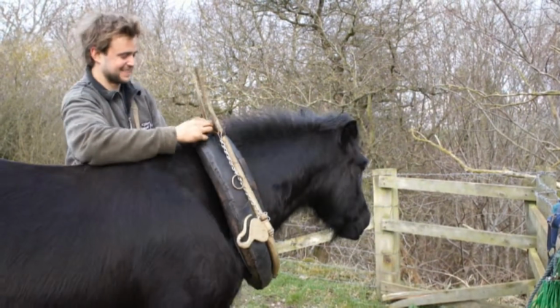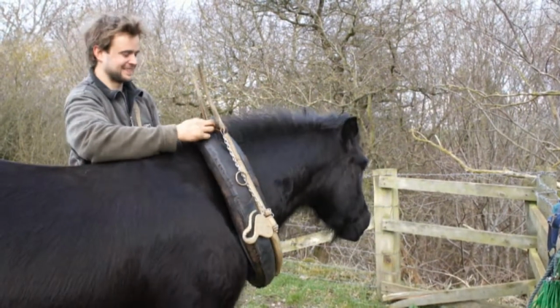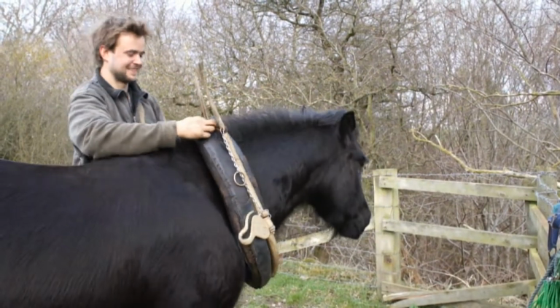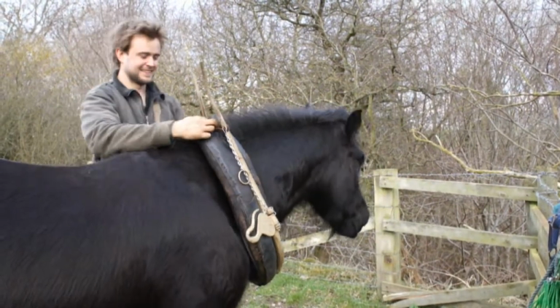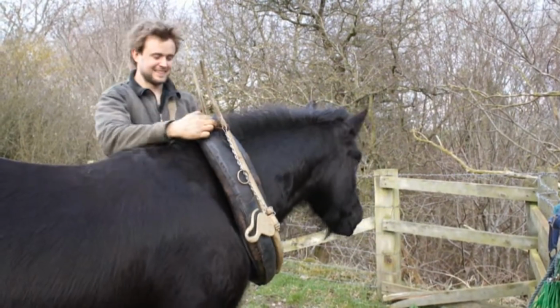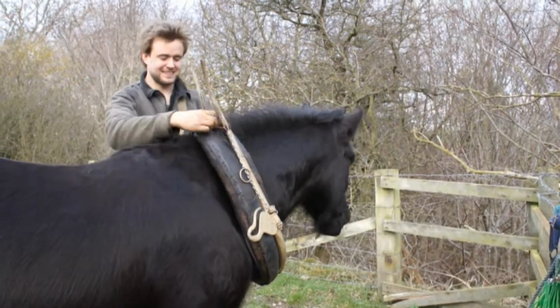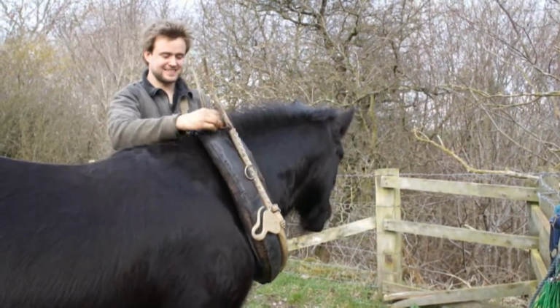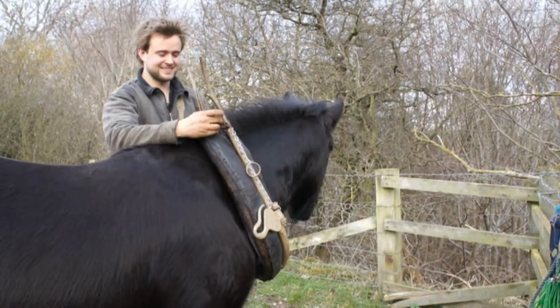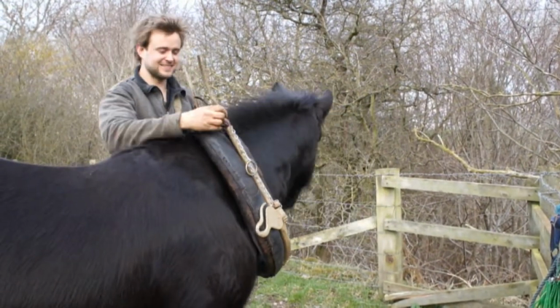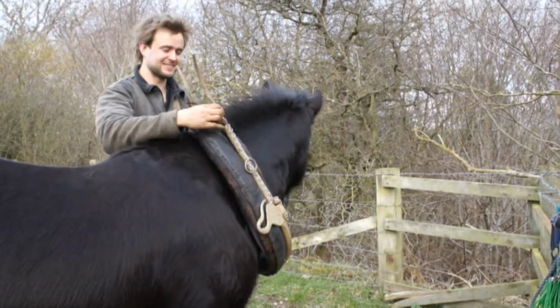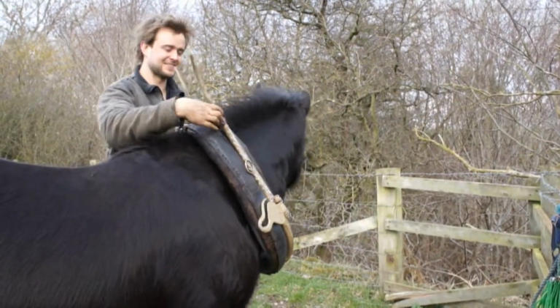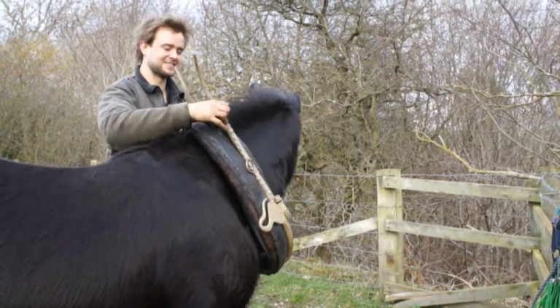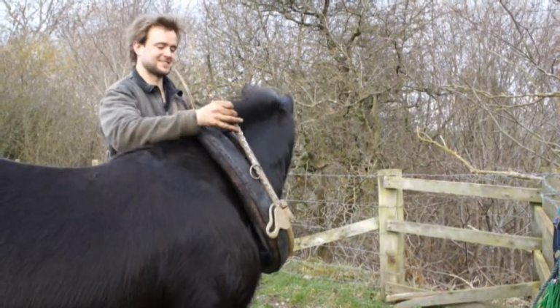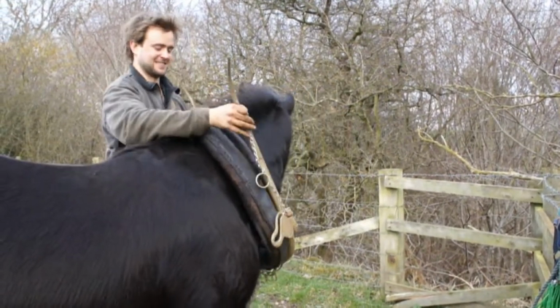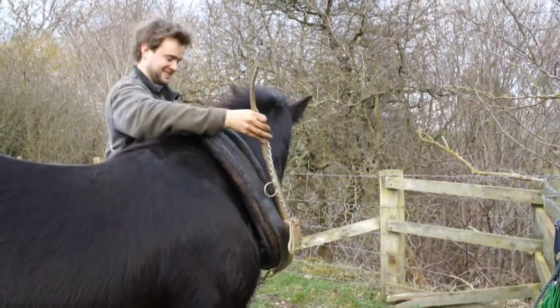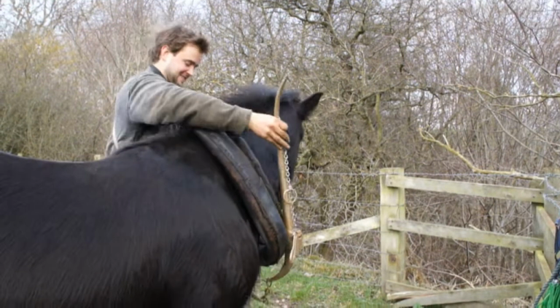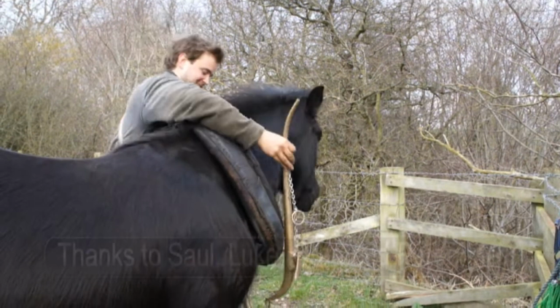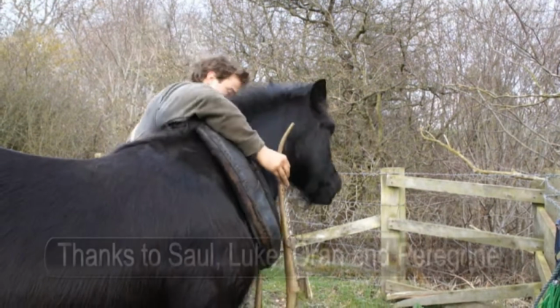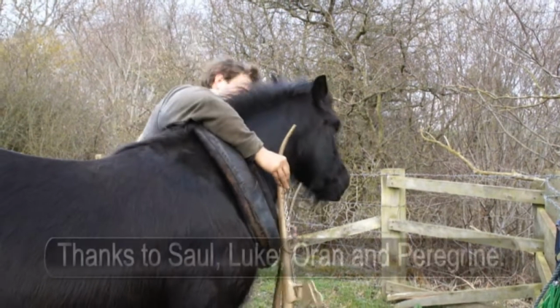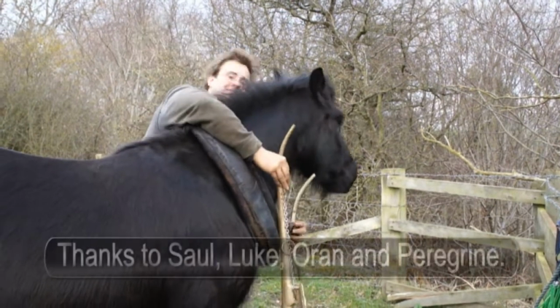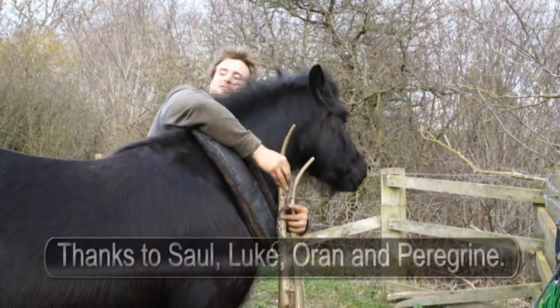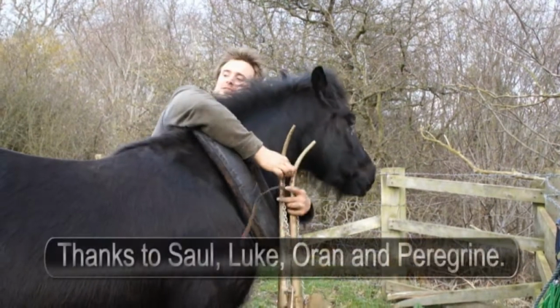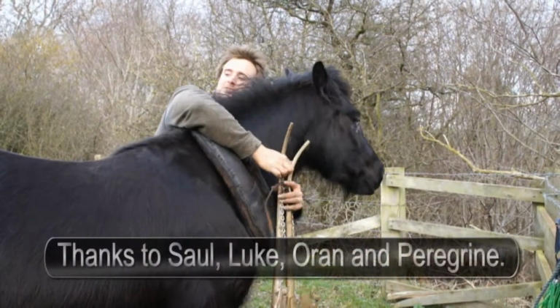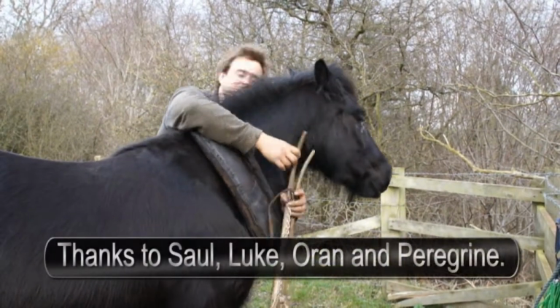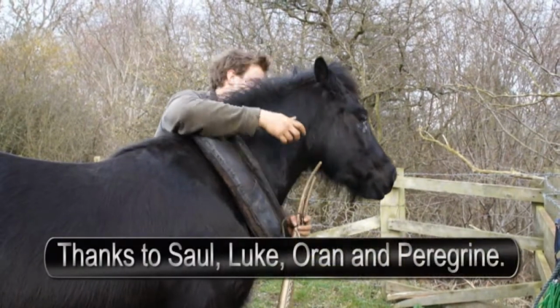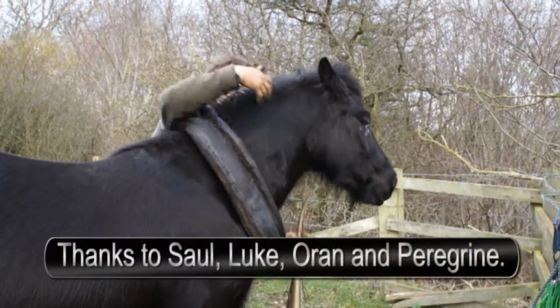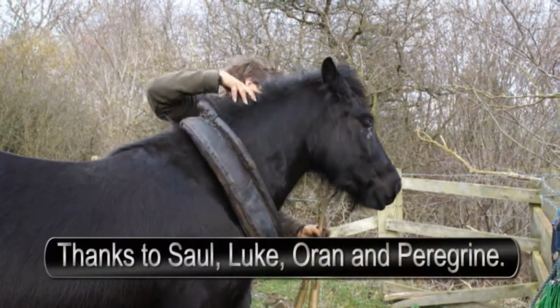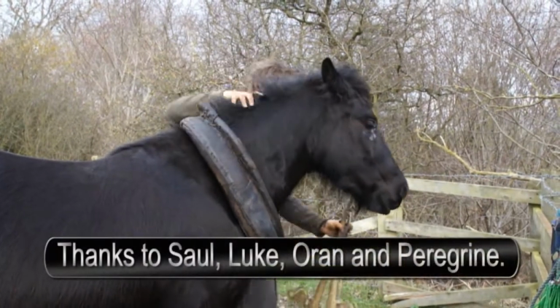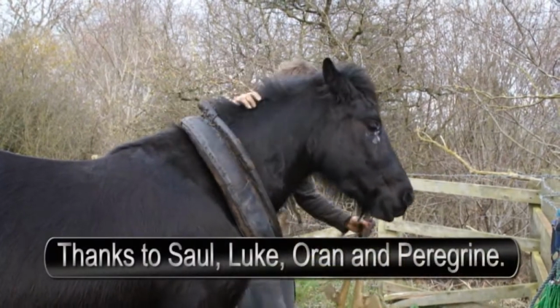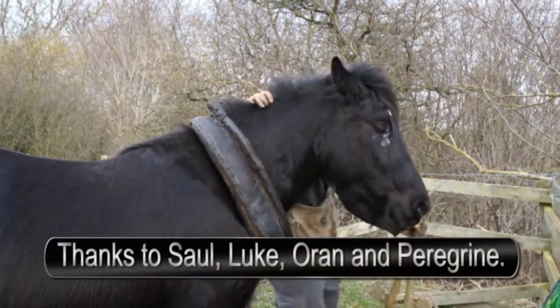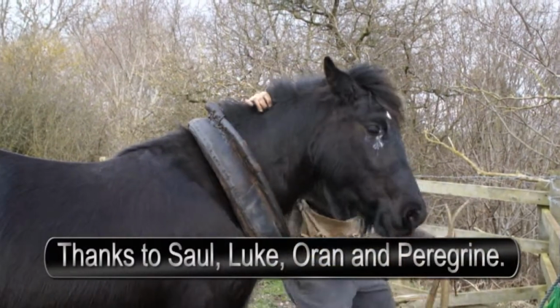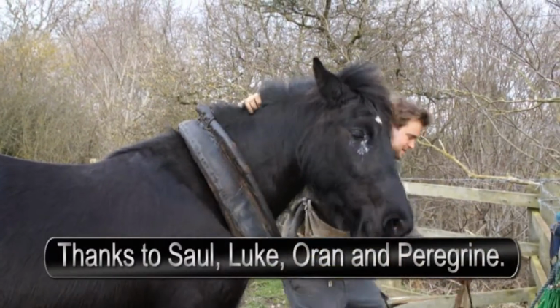Finally, a well-earned rest. Find out more about woods that you can visit like this on the Woodland Trust website.